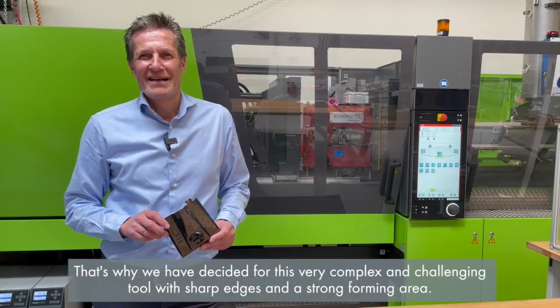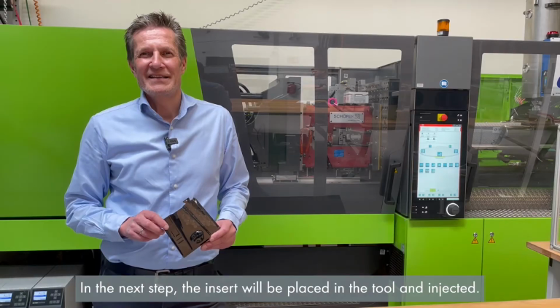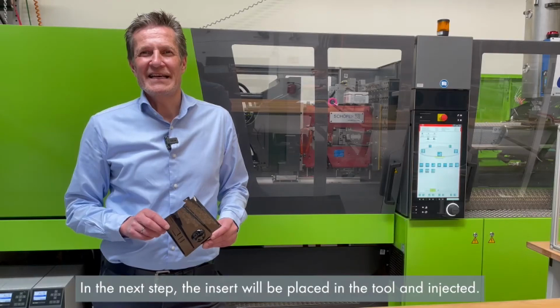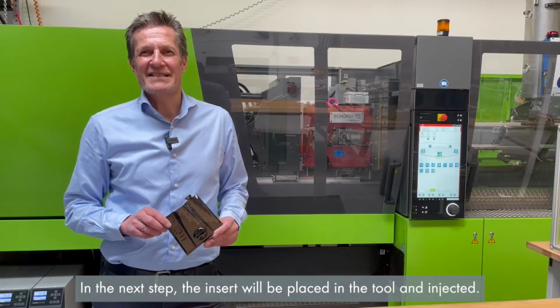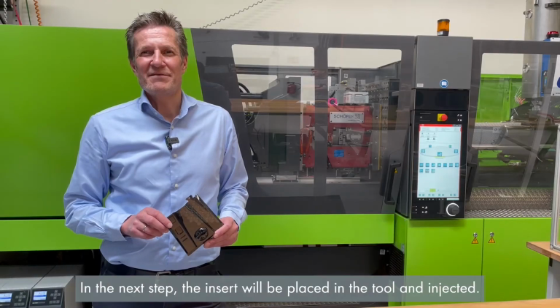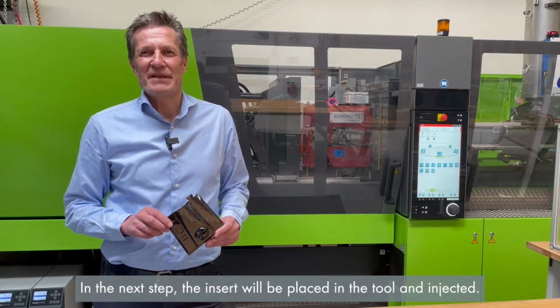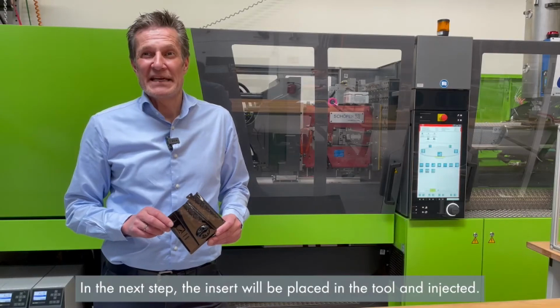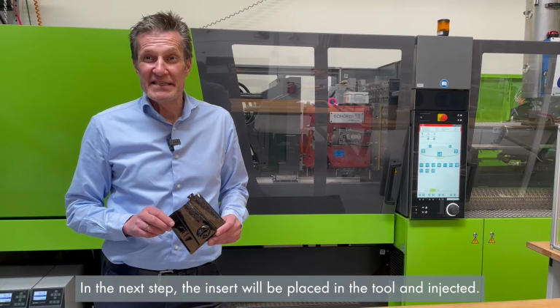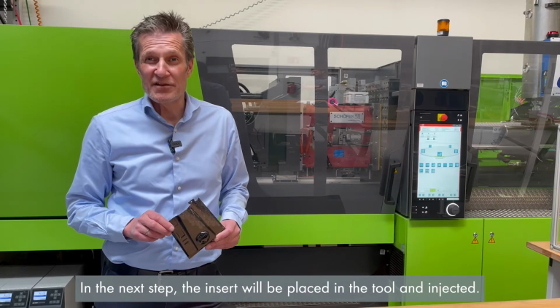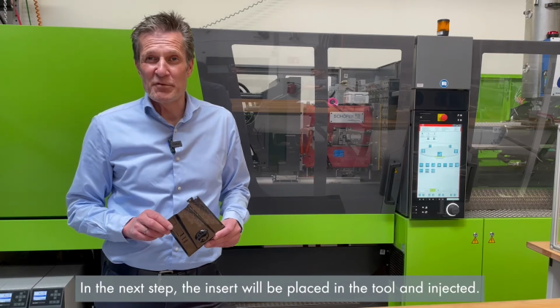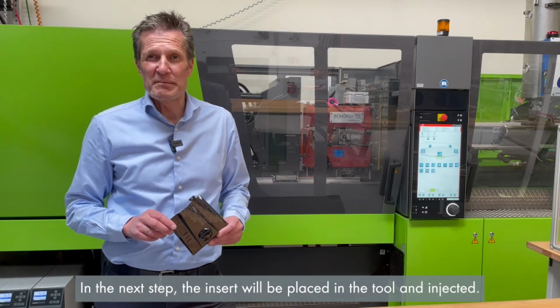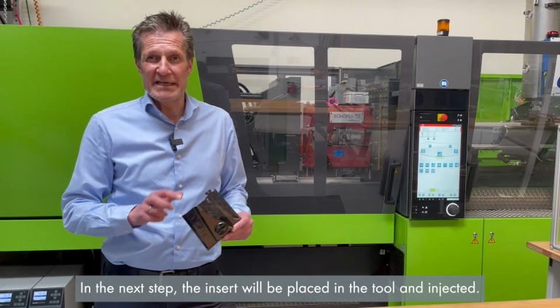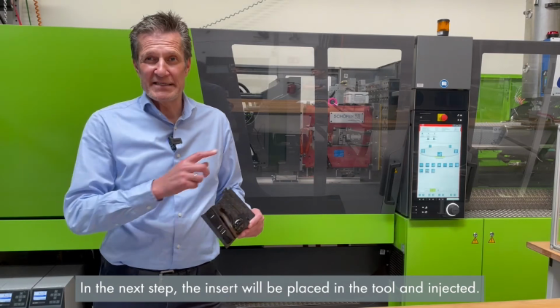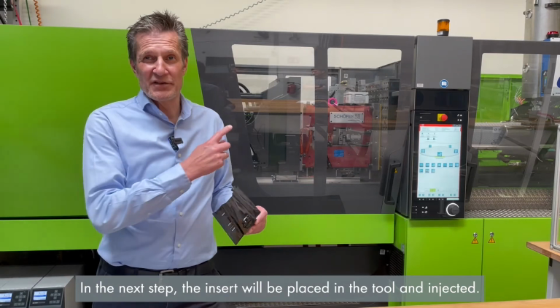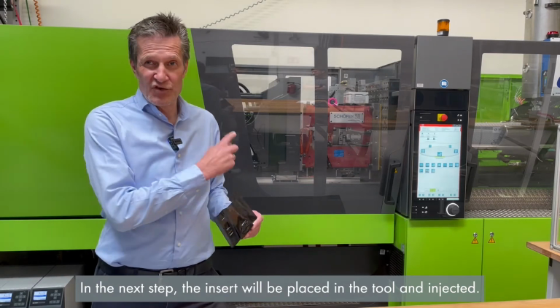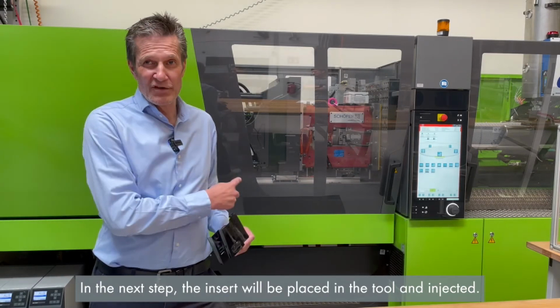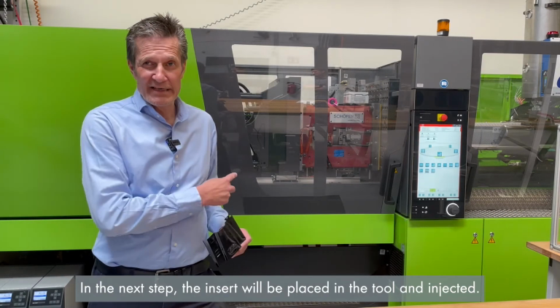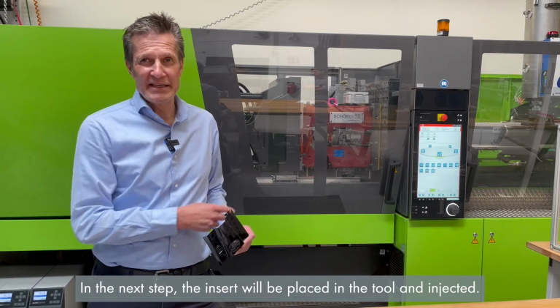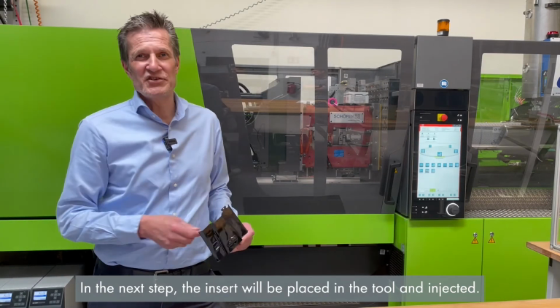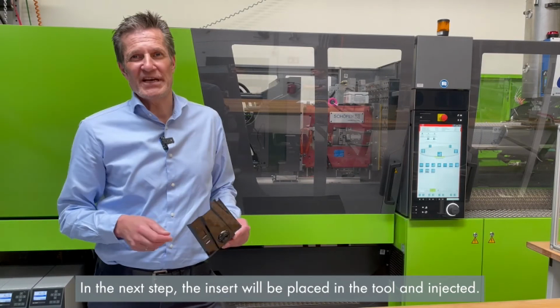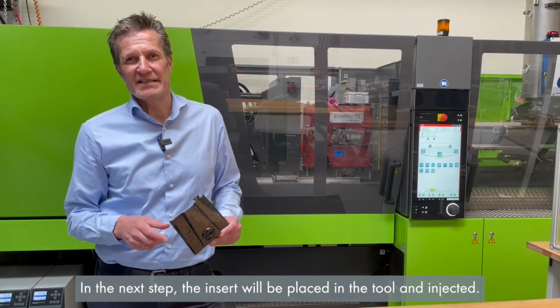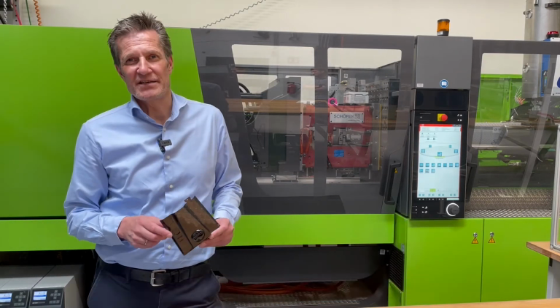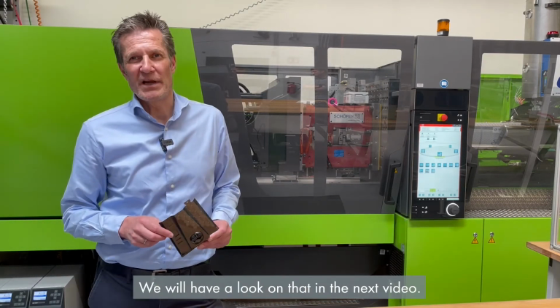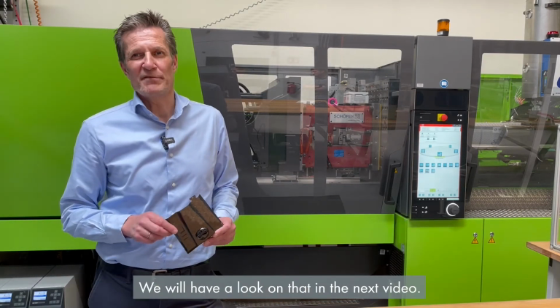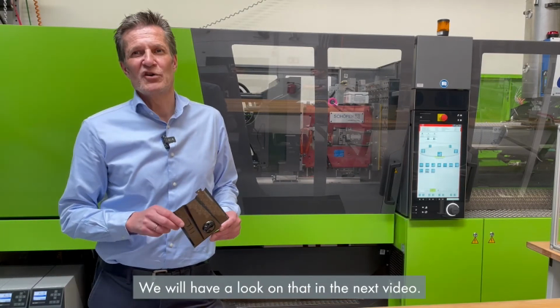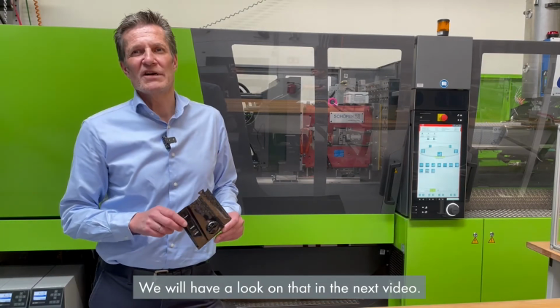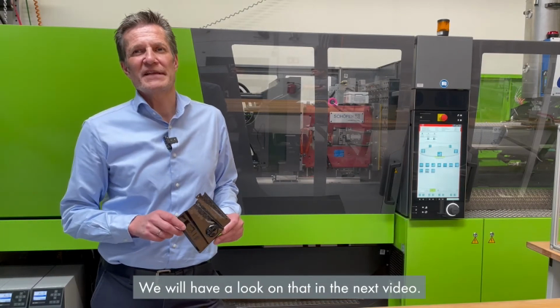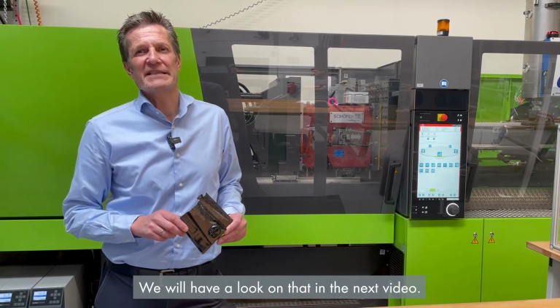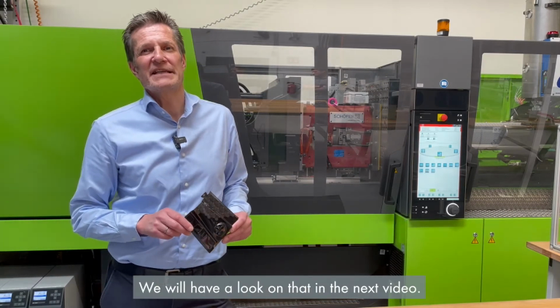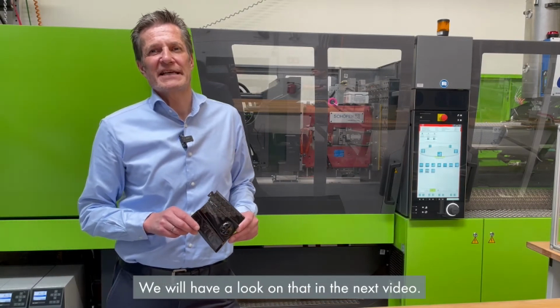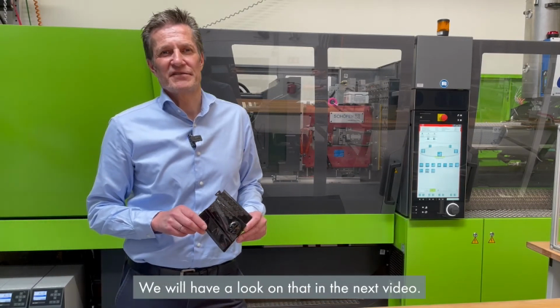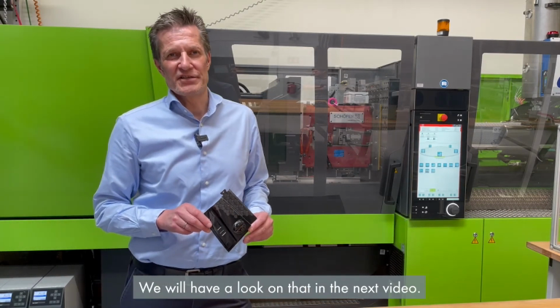In the next step, the insert will be placed in the tool and ejected. We'll have a look at that in the next video.